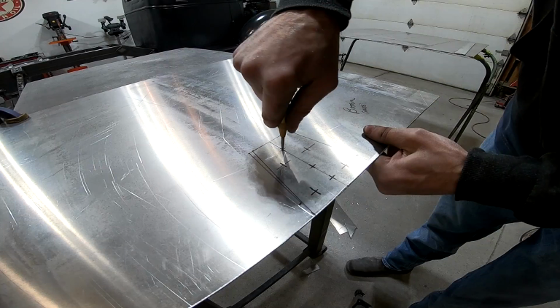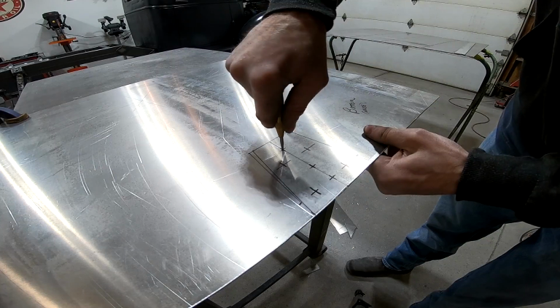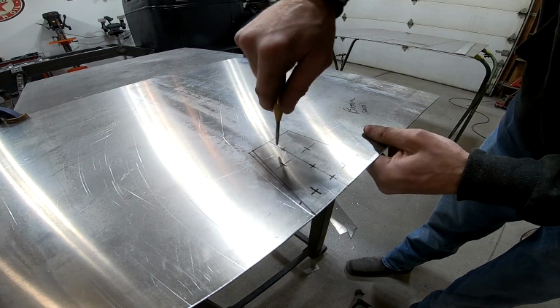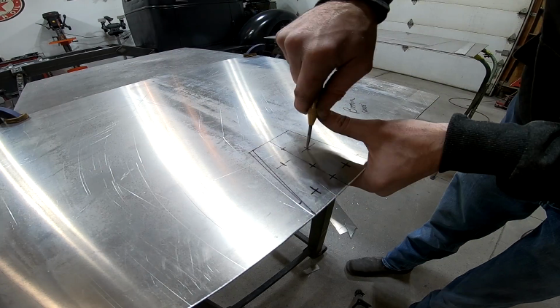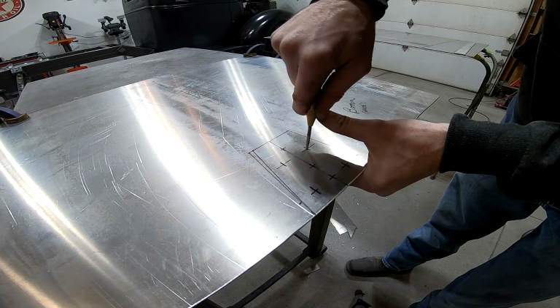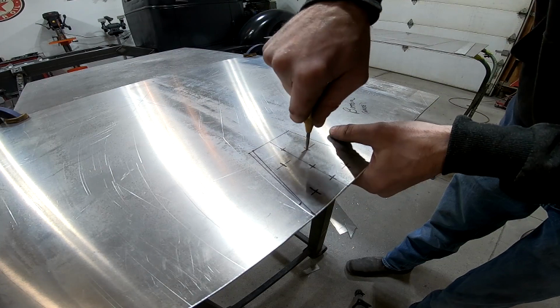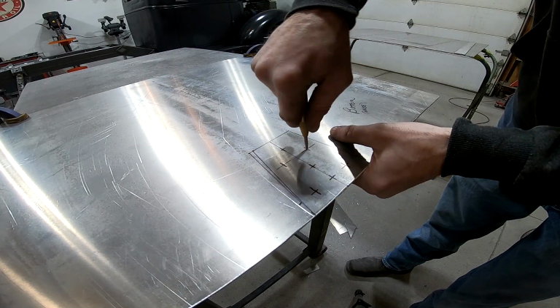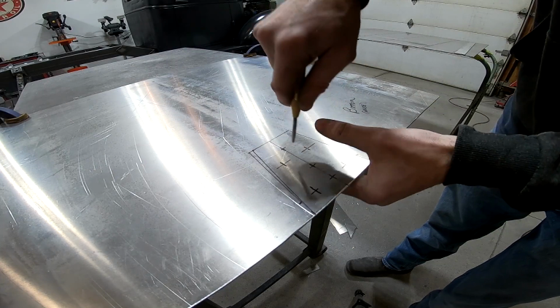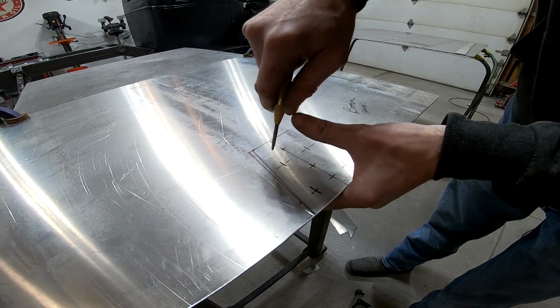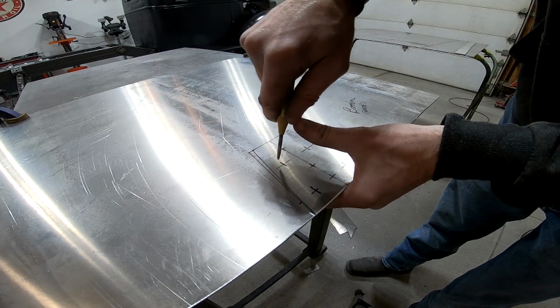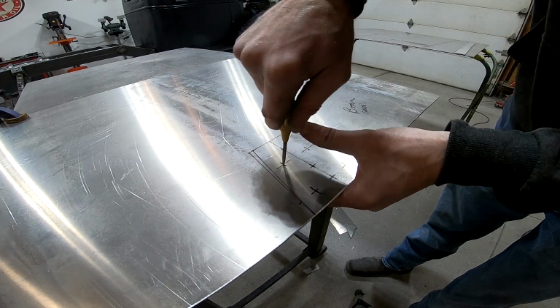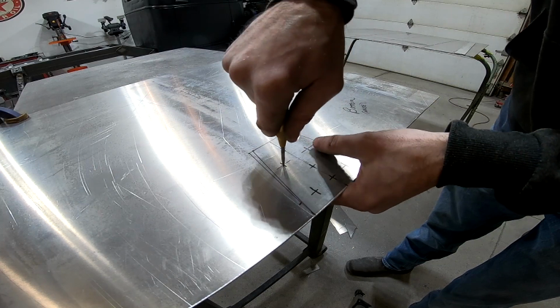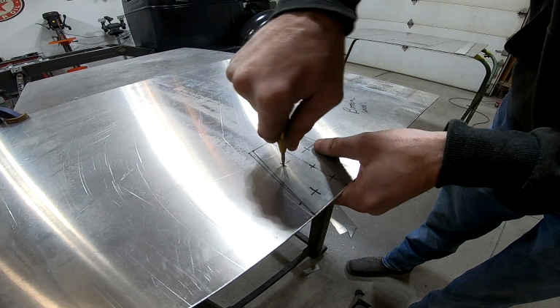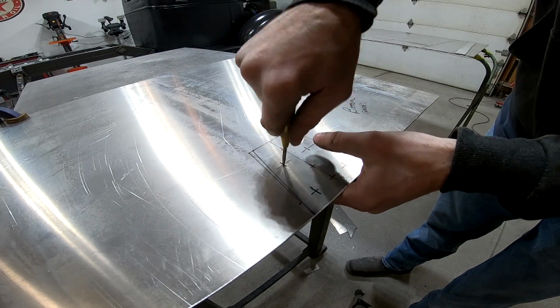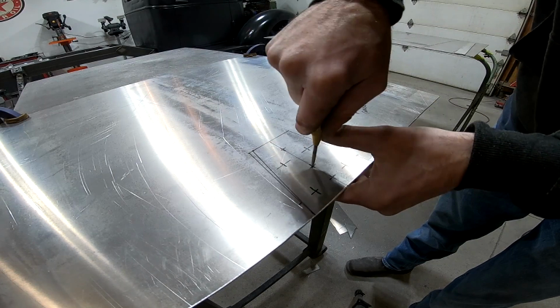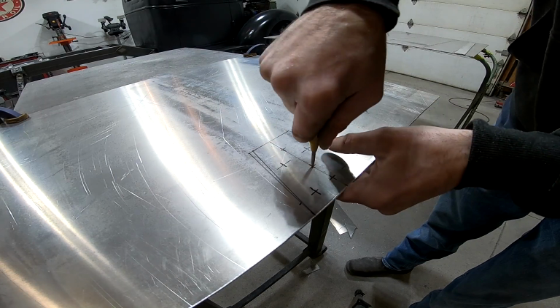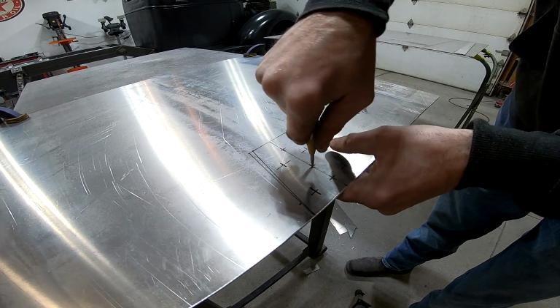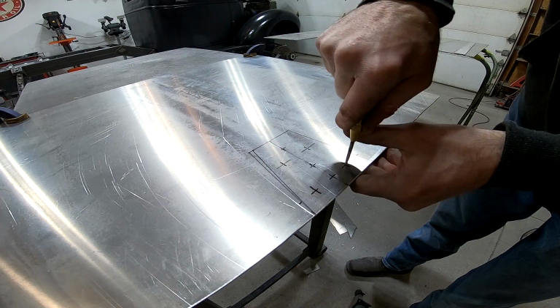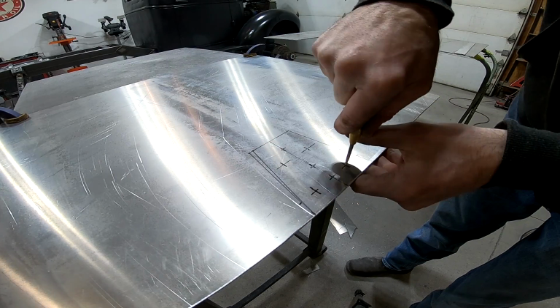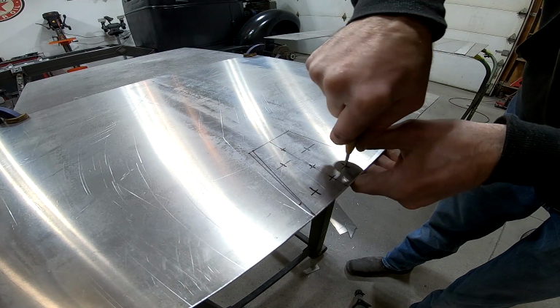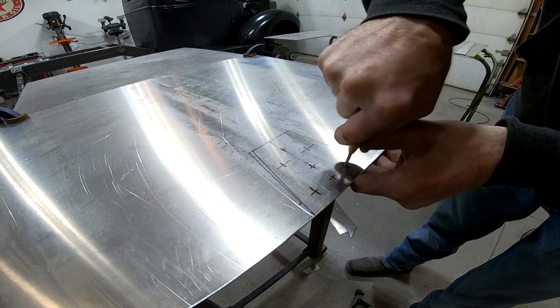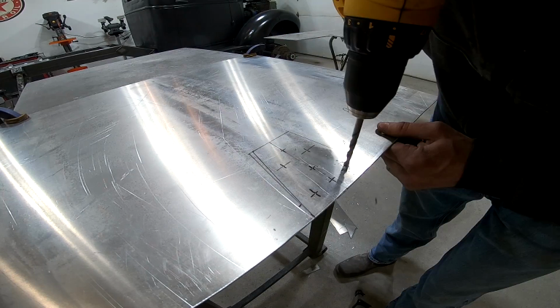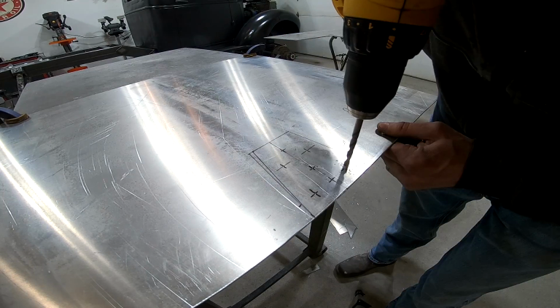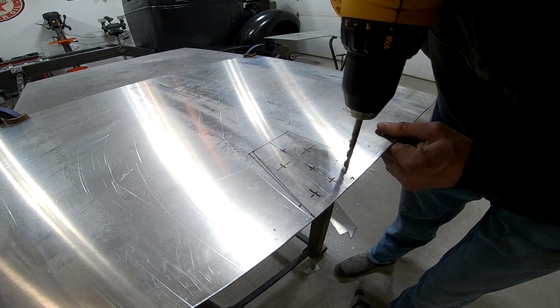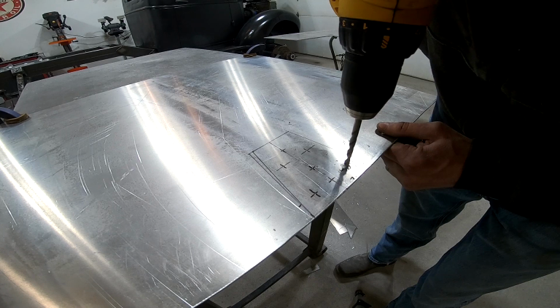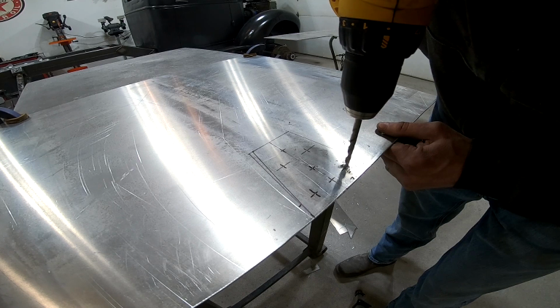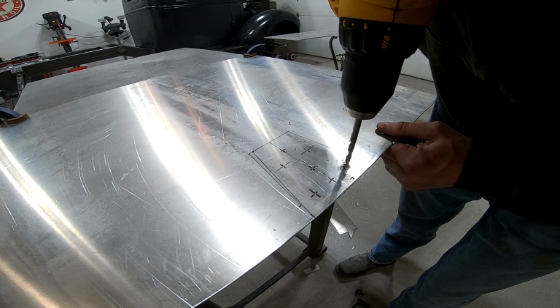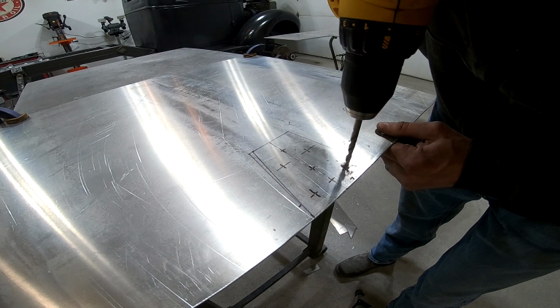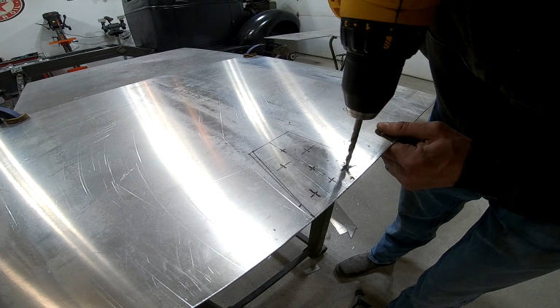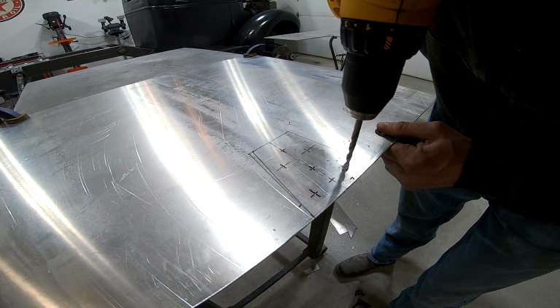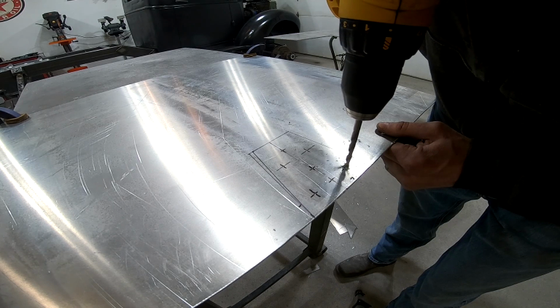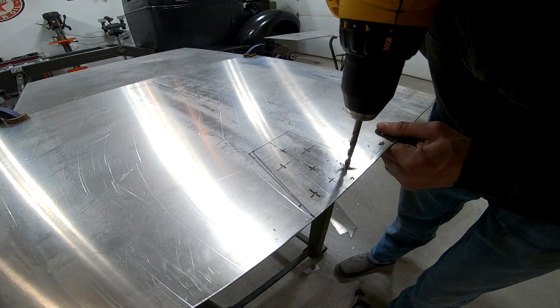This piece is going to be the base of the fuel cell, and these holes are going to be where the fuel enters the sump.